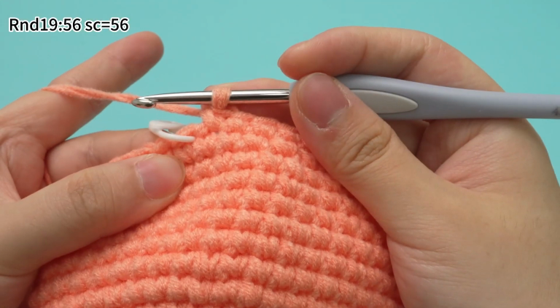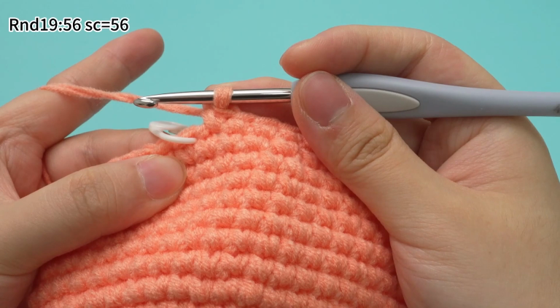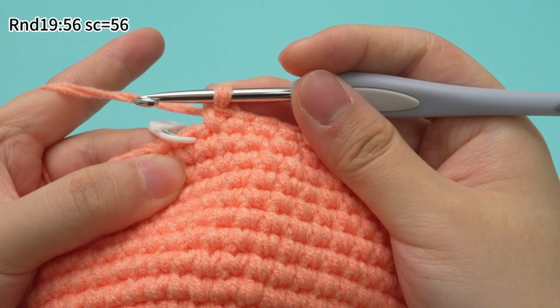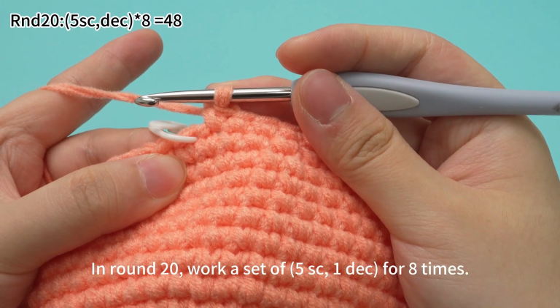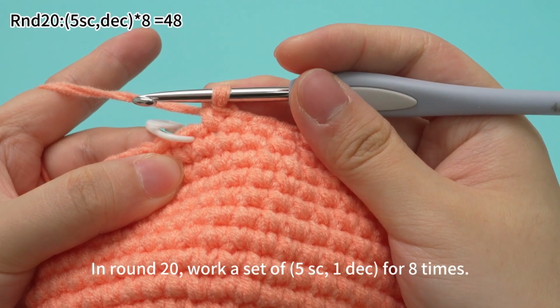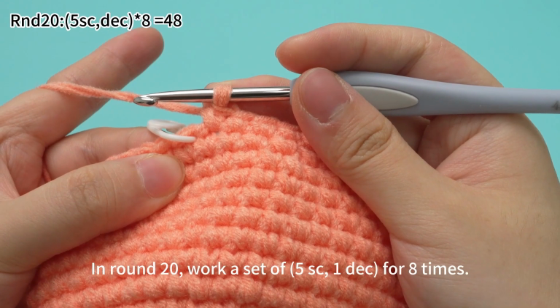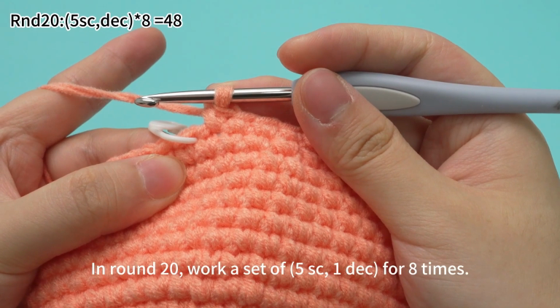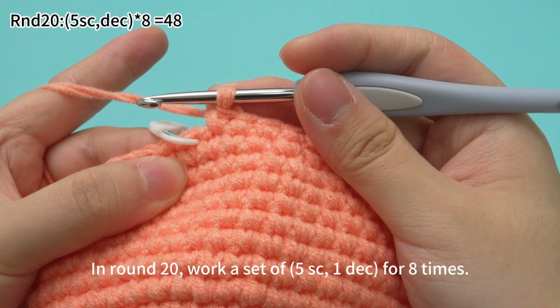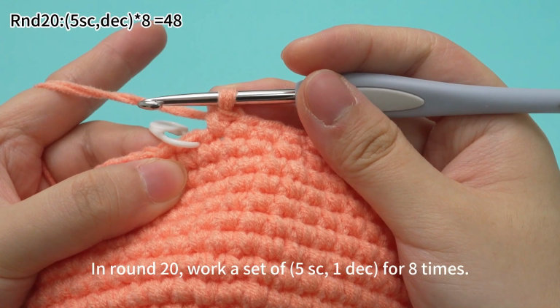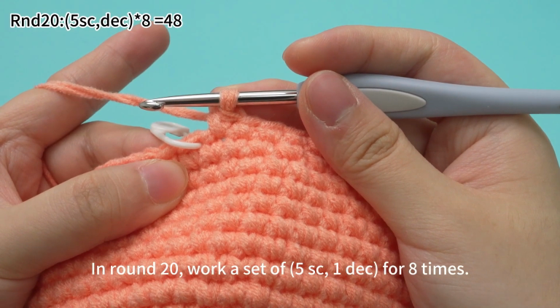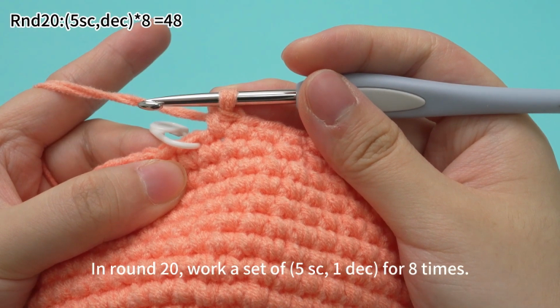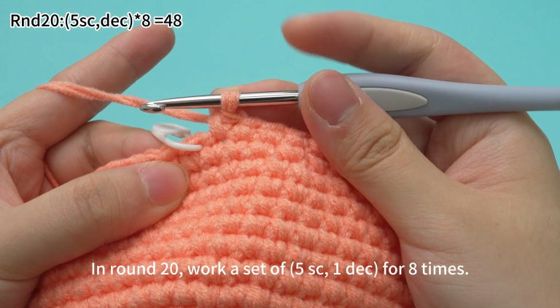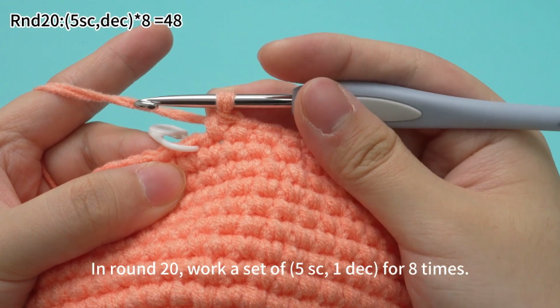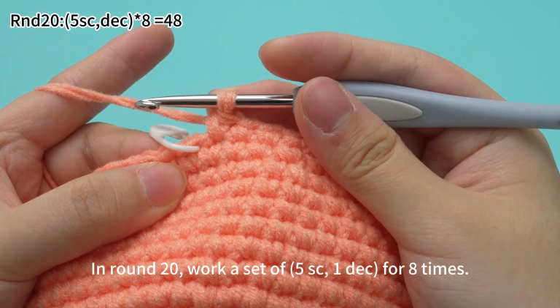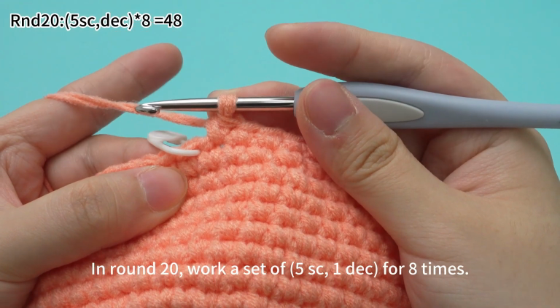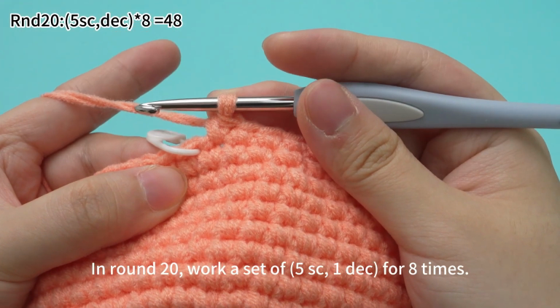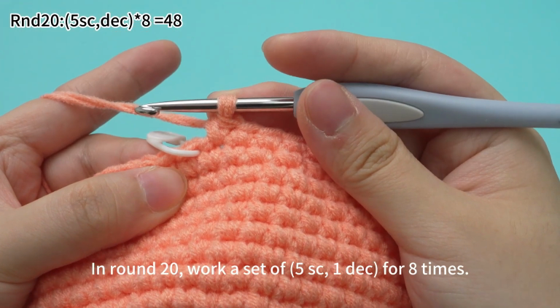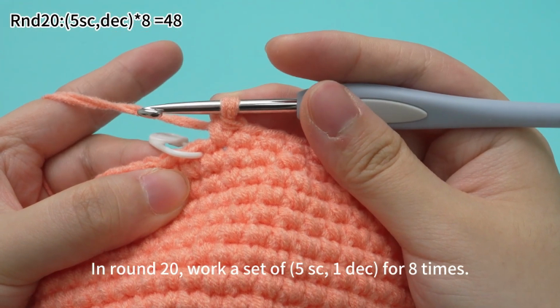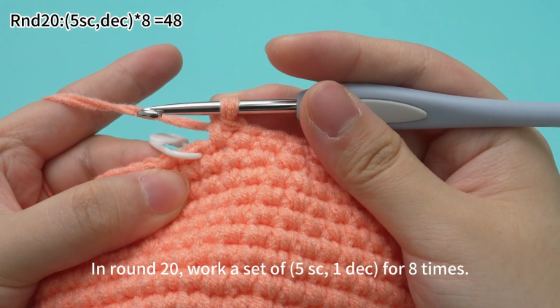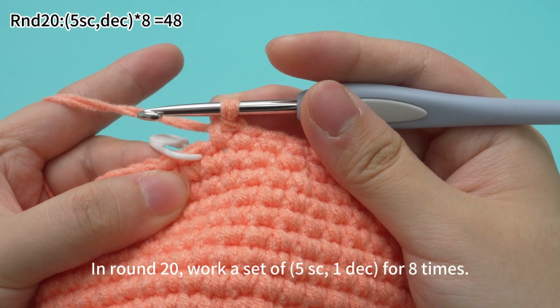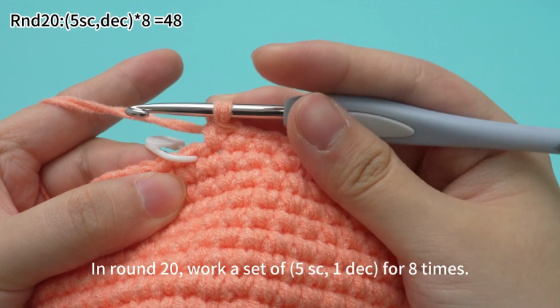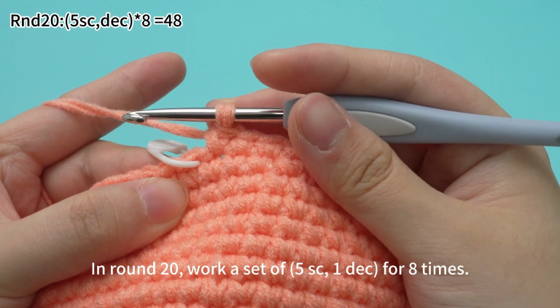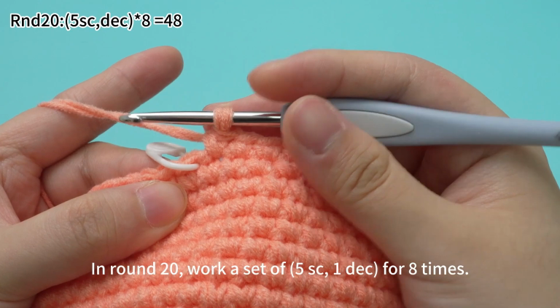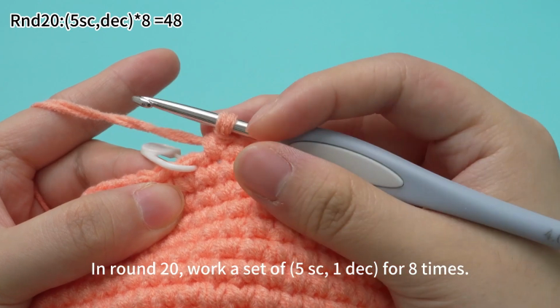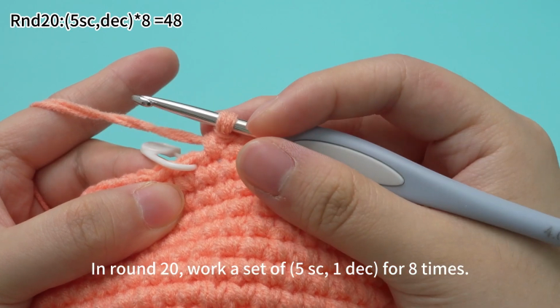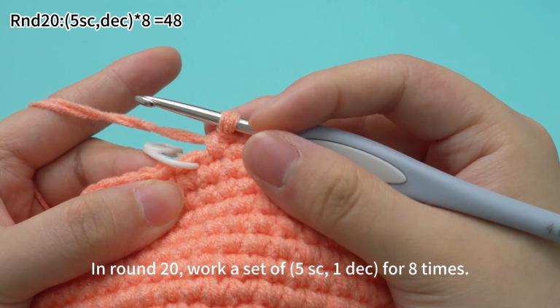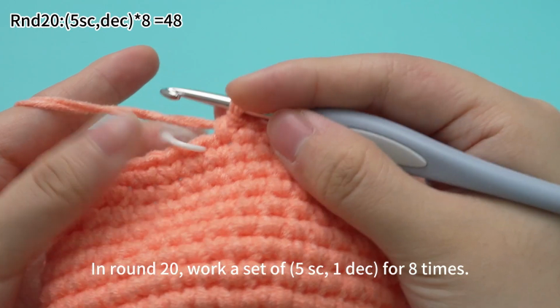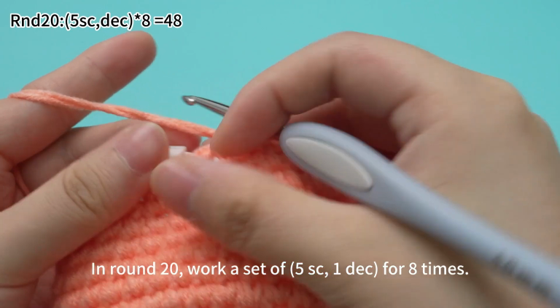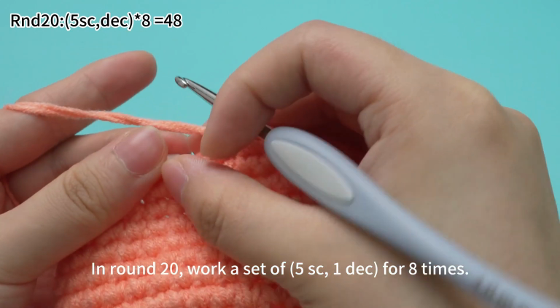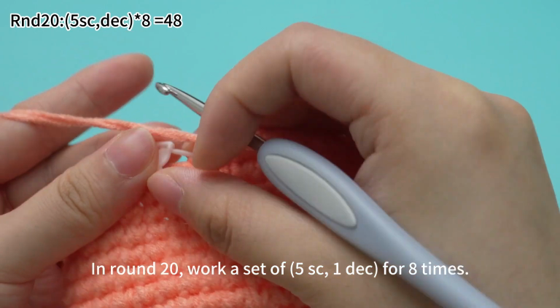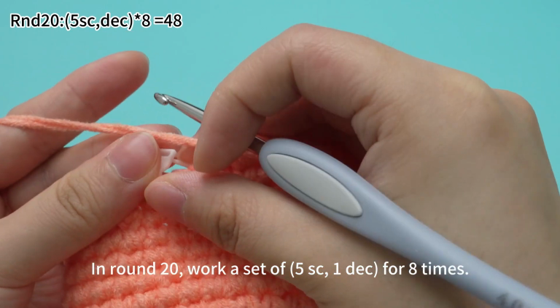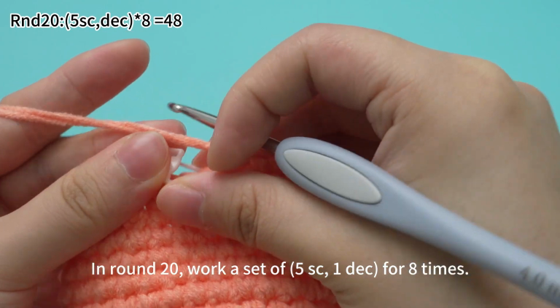Round 19 is done. In round 20, work a set of 5 single crochets and one decrease, for 8 times.